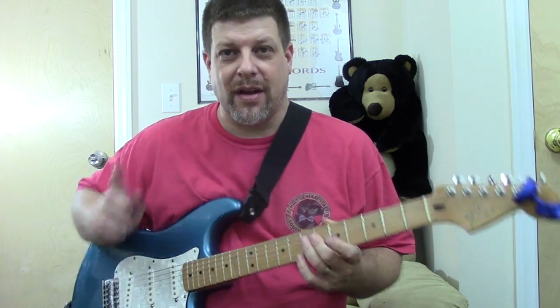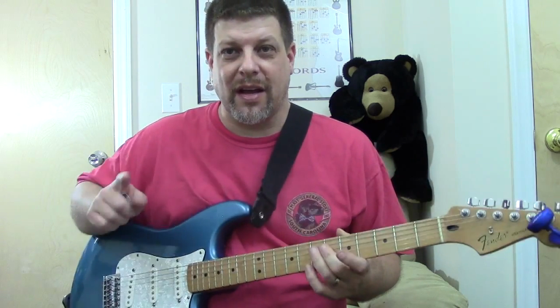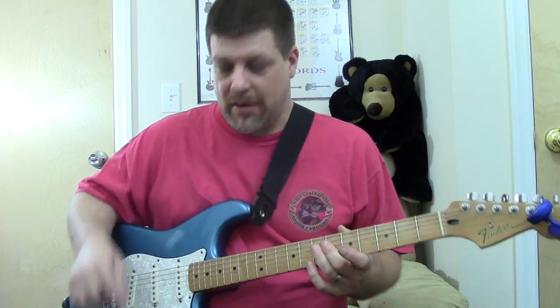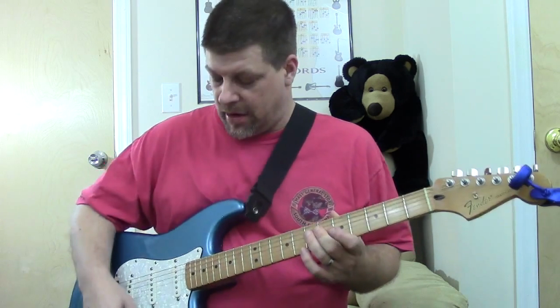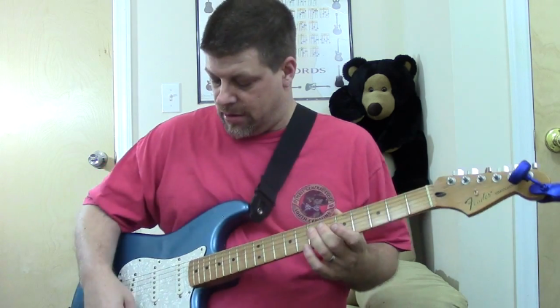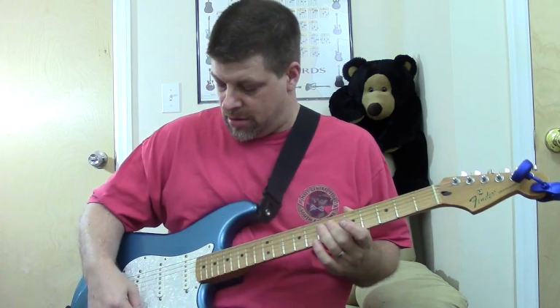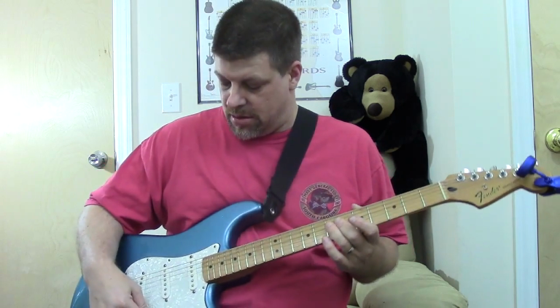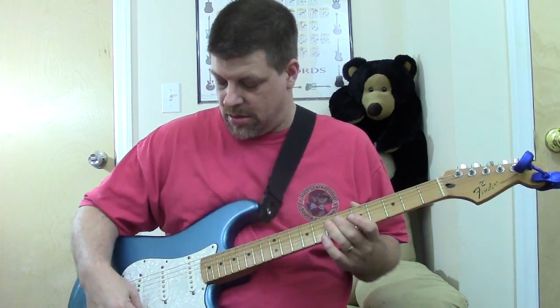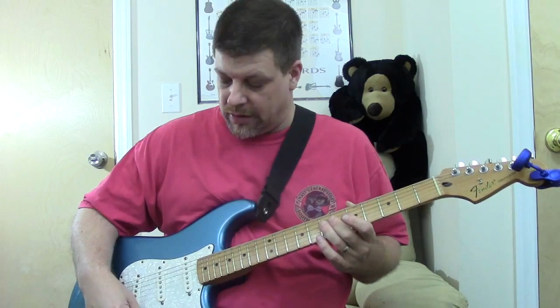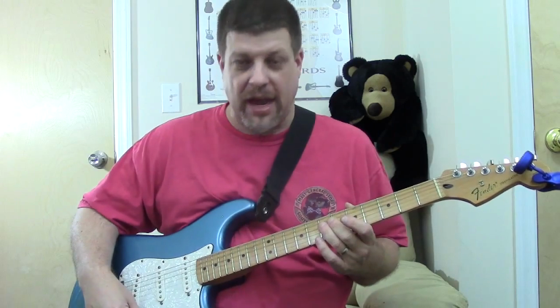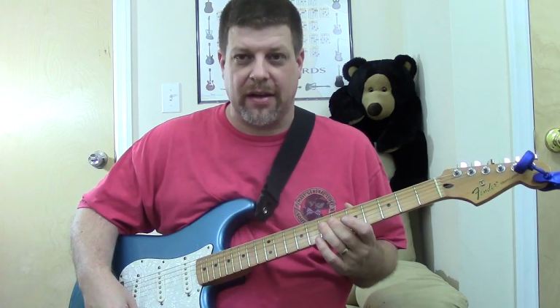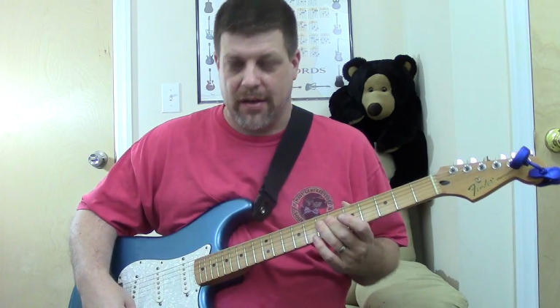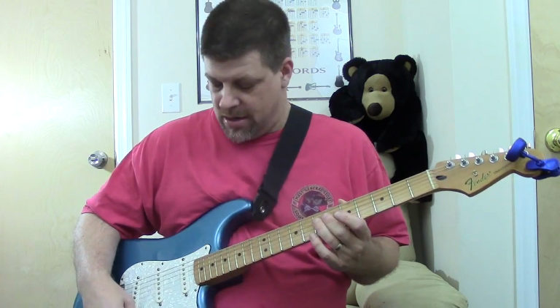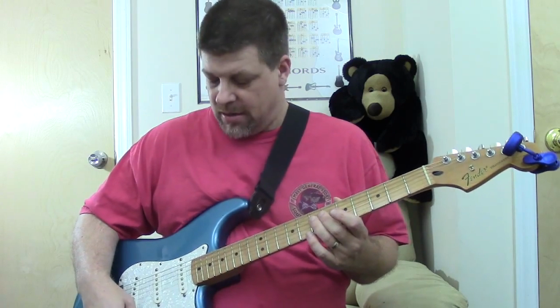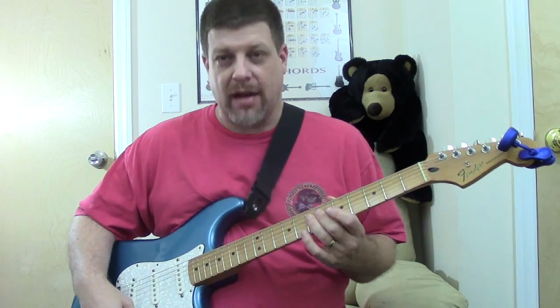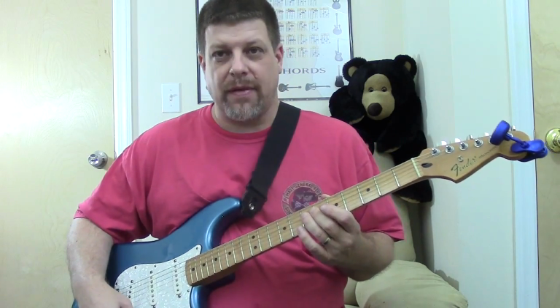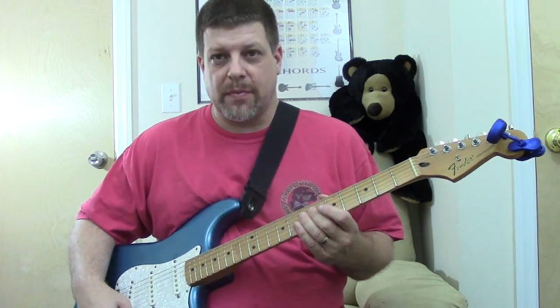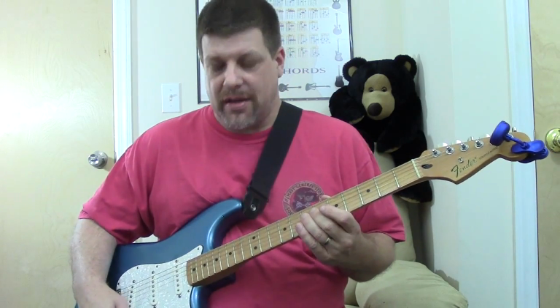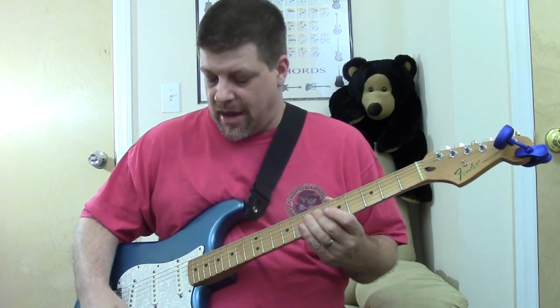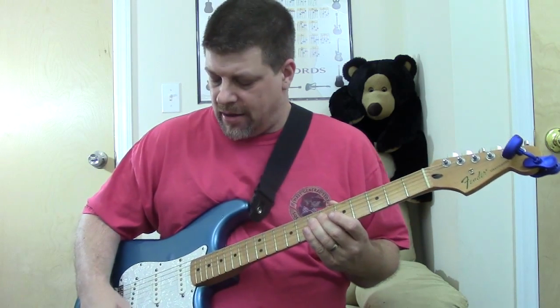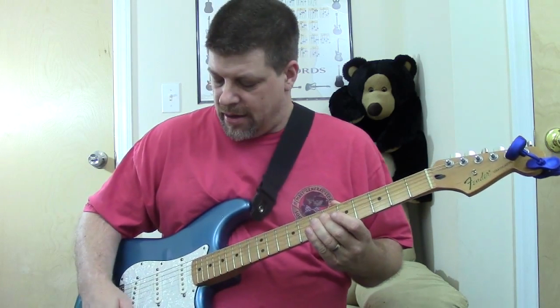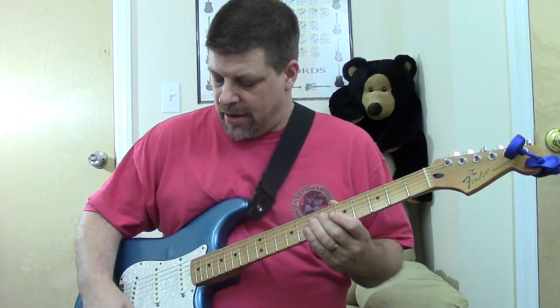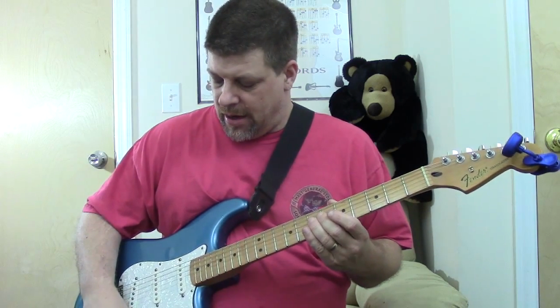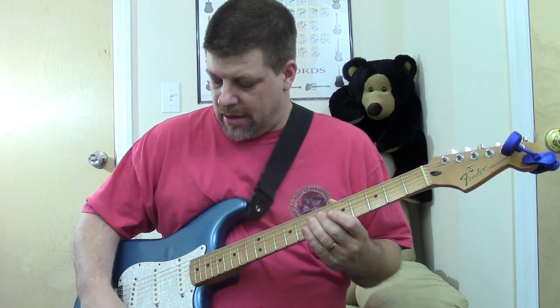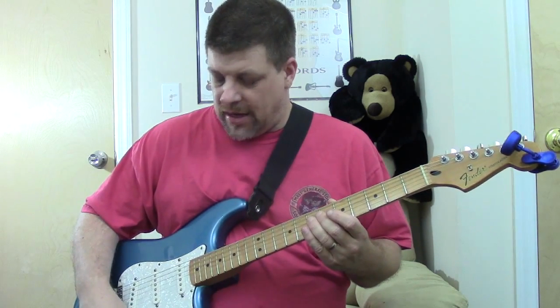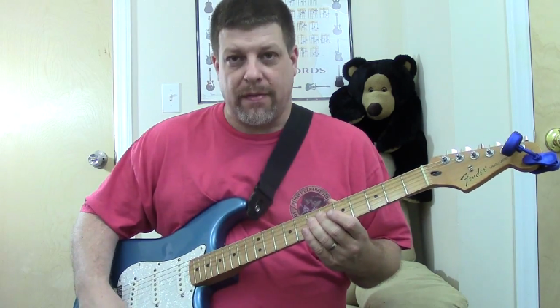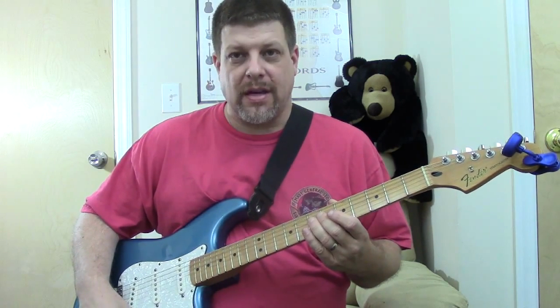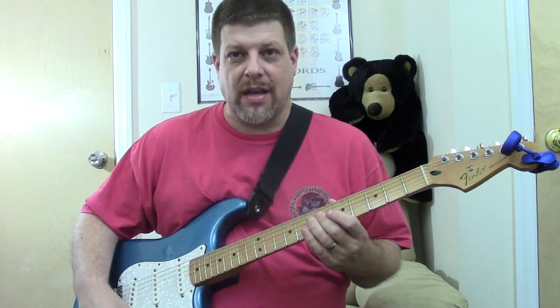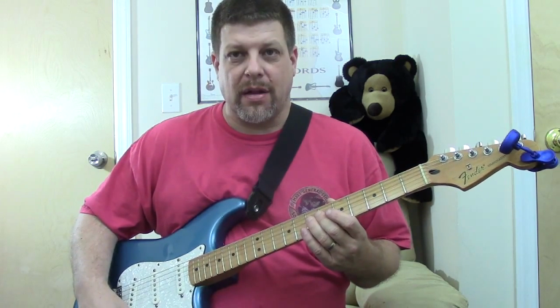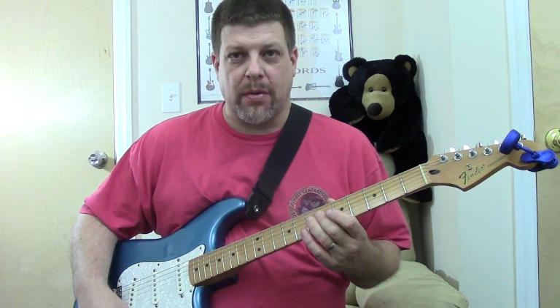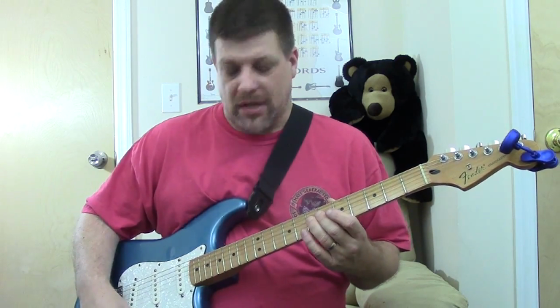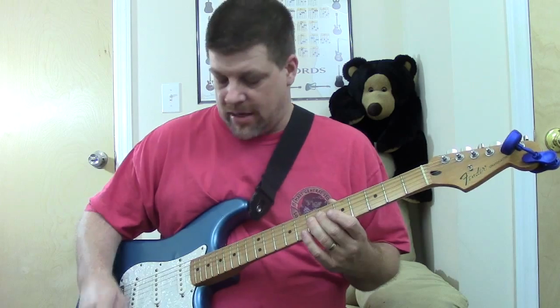My favorite is the 2 position, the 4, and the 5 — and I got that correct. So the neck, the out-of-phase by the neck, and then the out-of-phase down by the bridge — those are the ones I like.